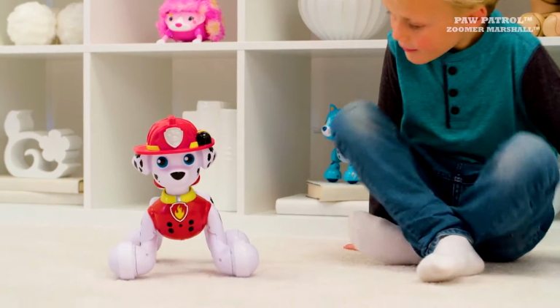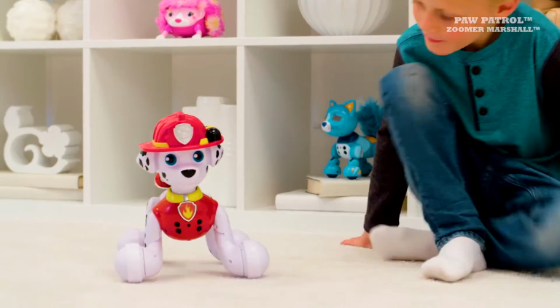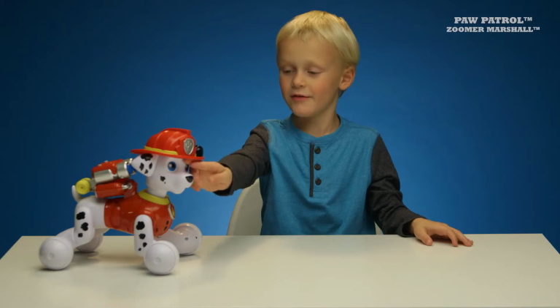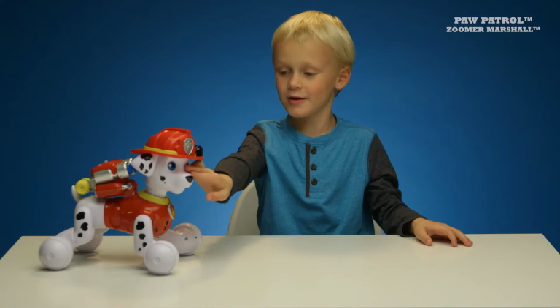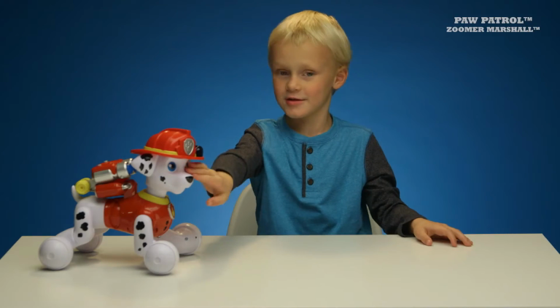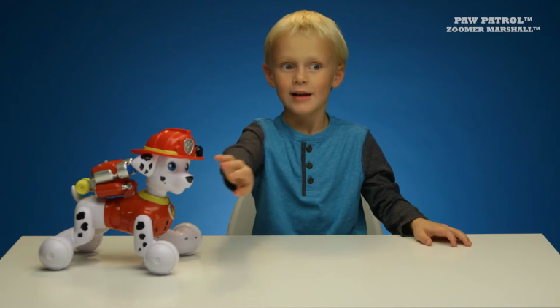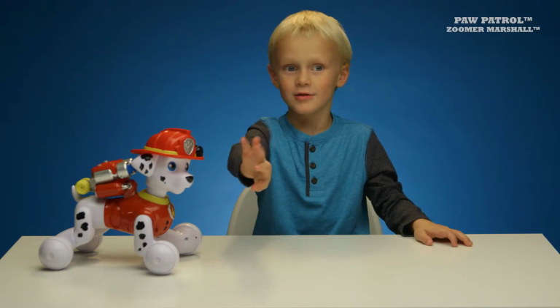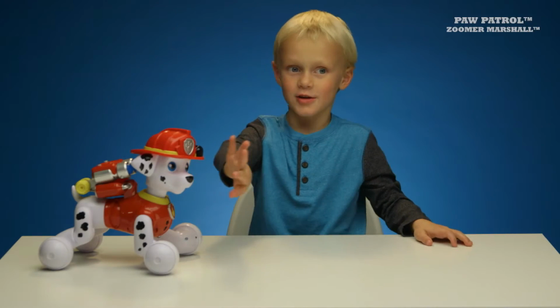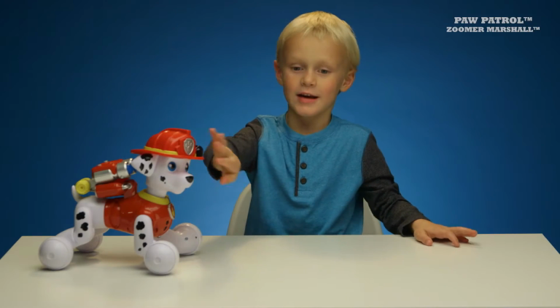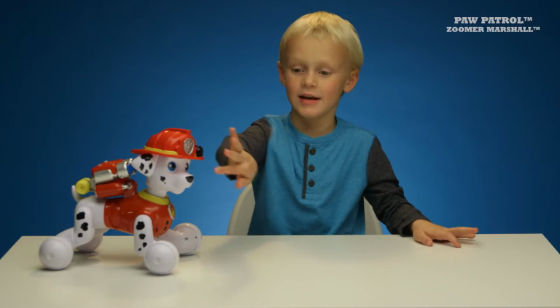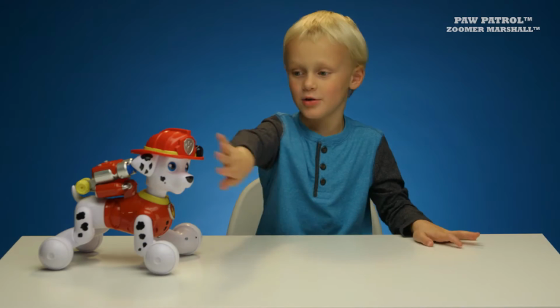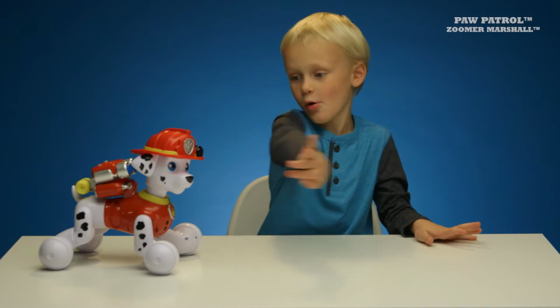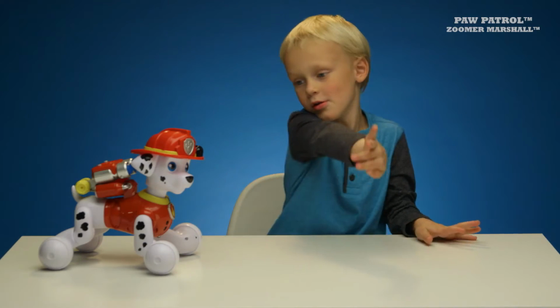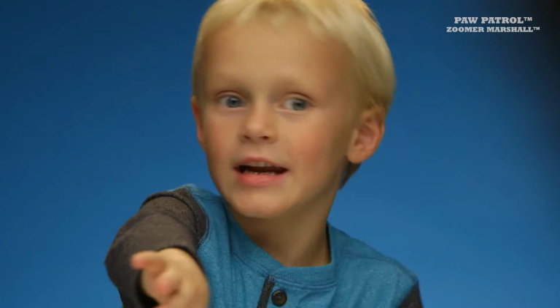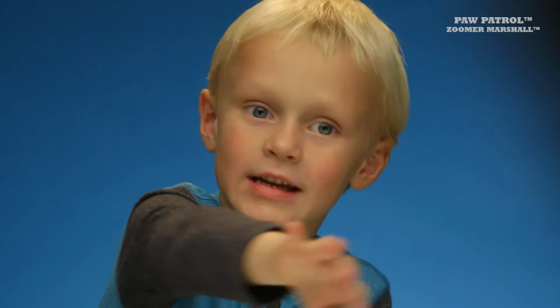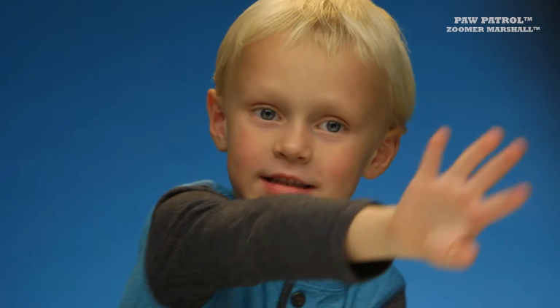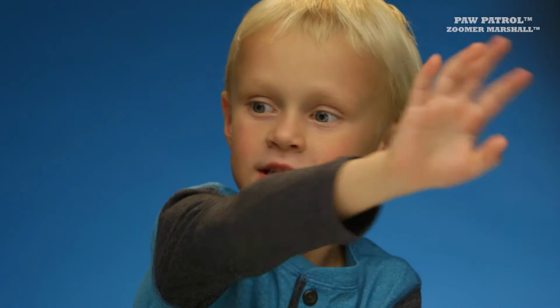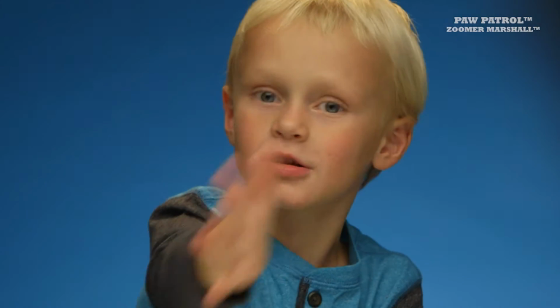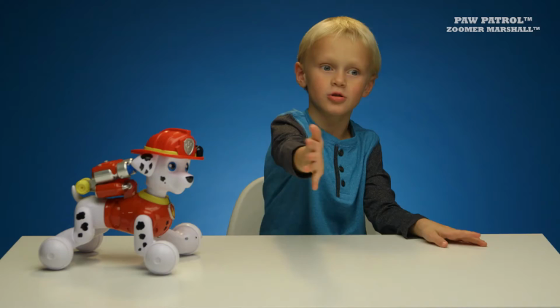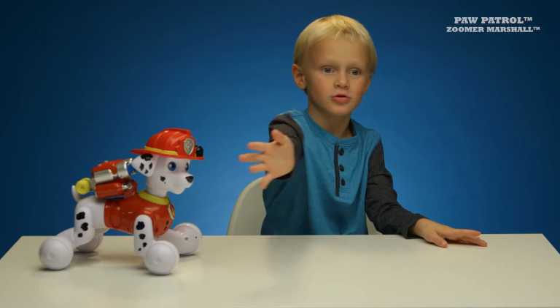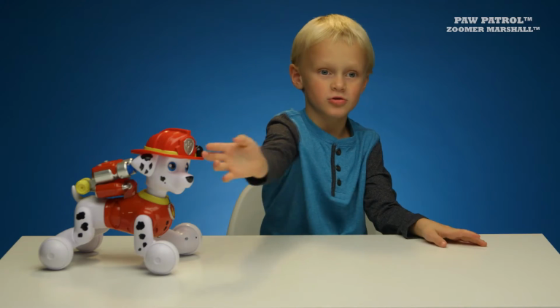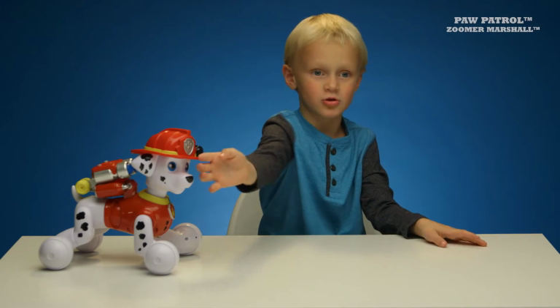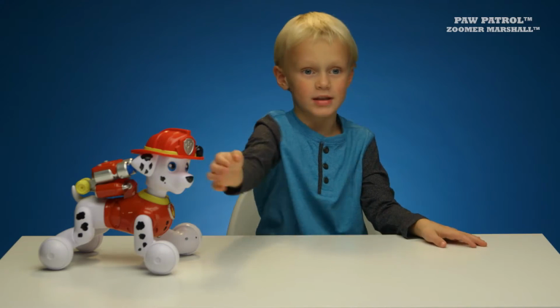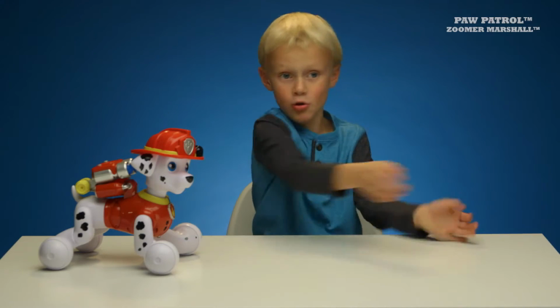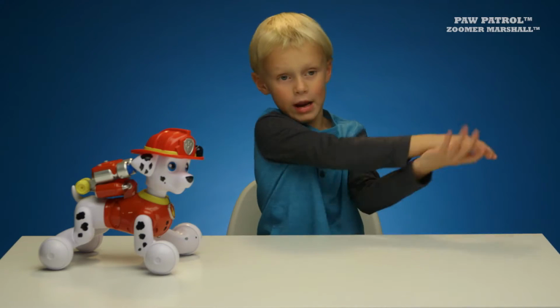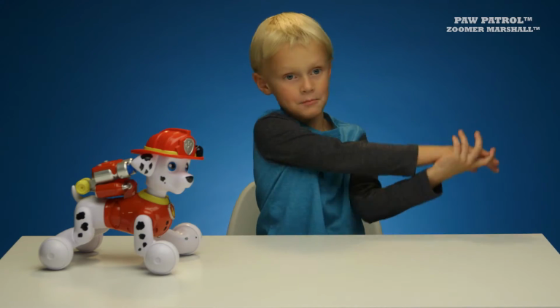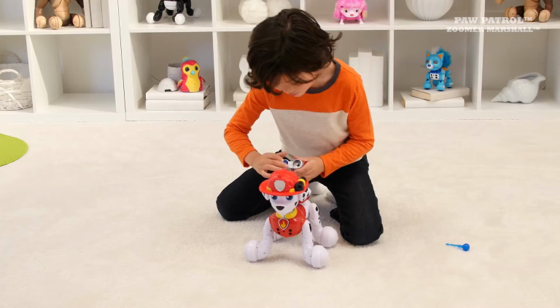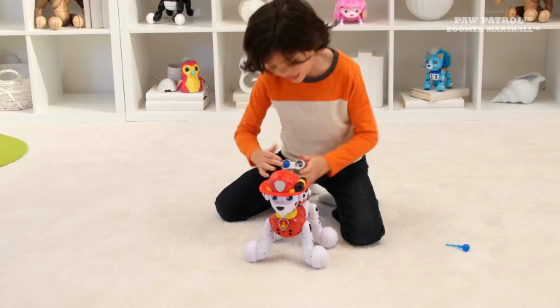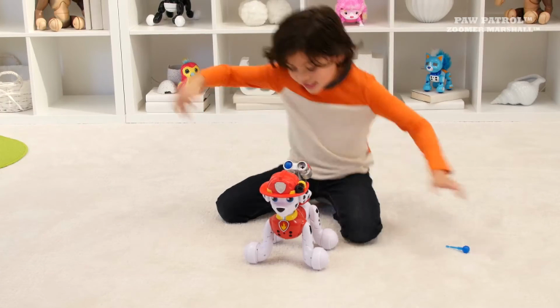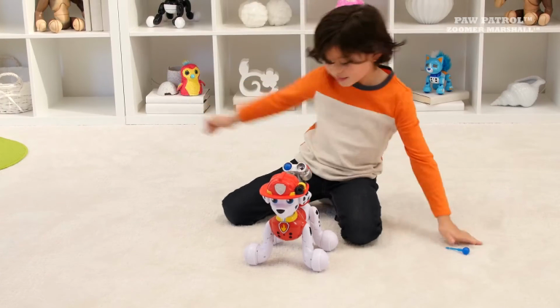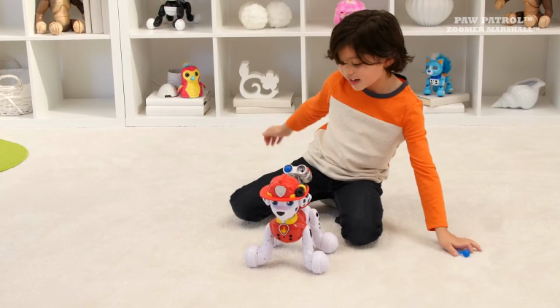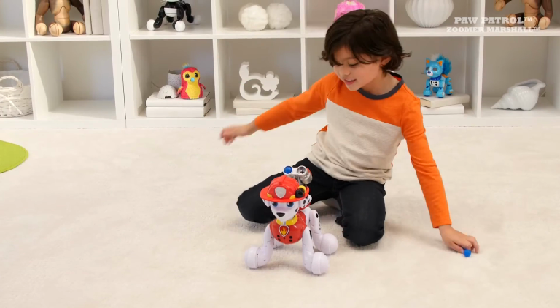He throws your hand and then he just goes straight to it. We did it, Marshall!